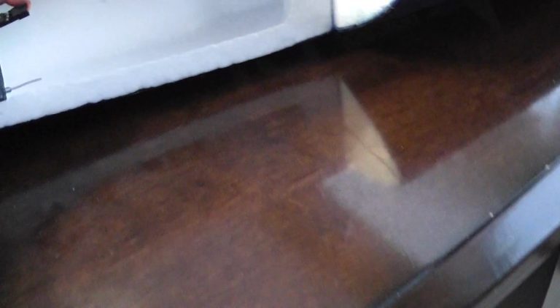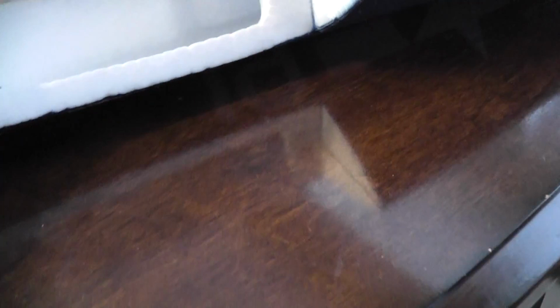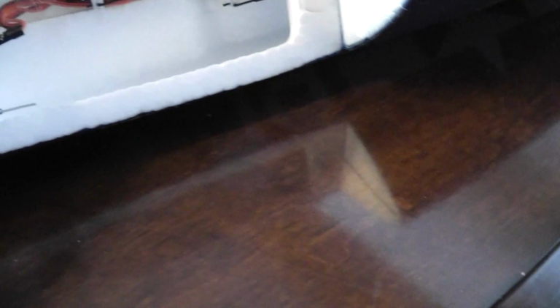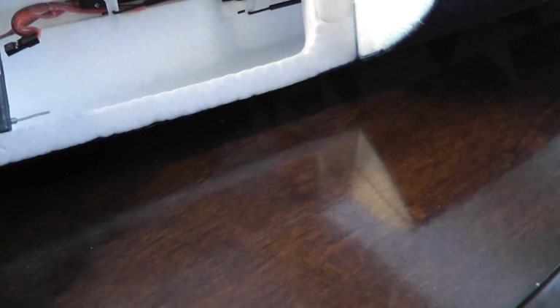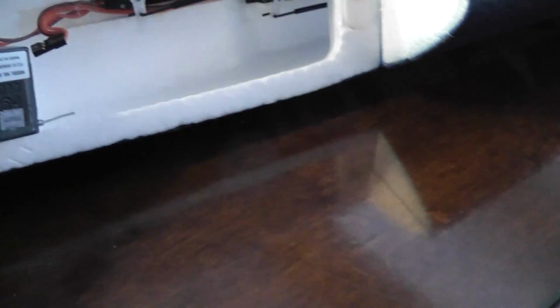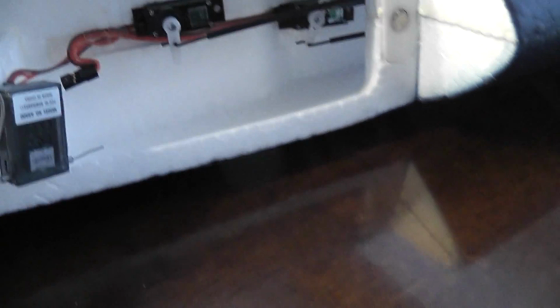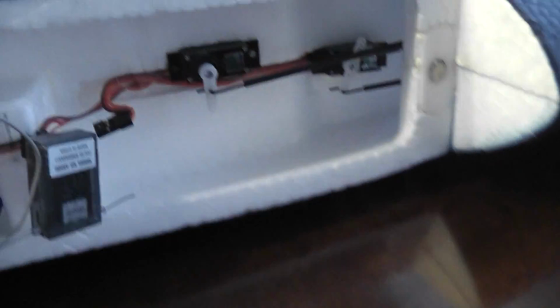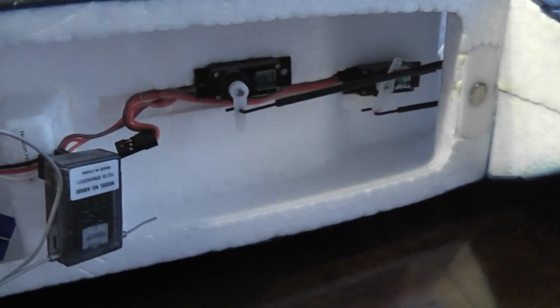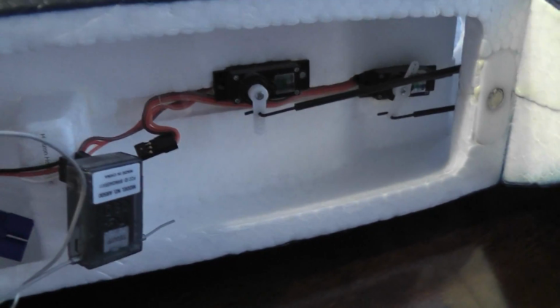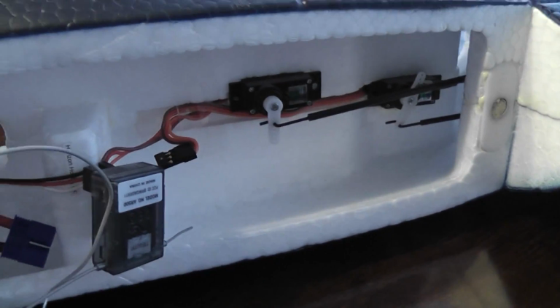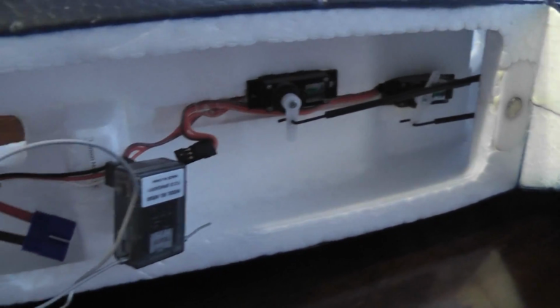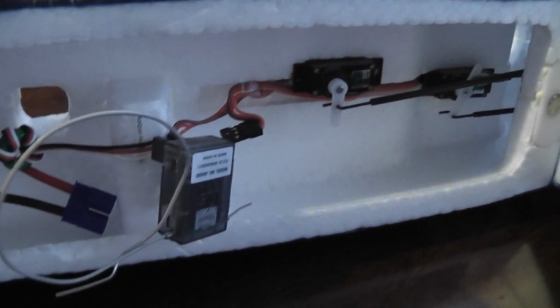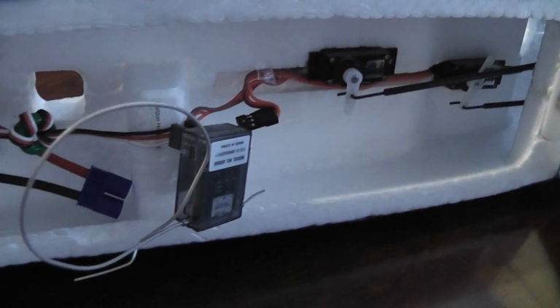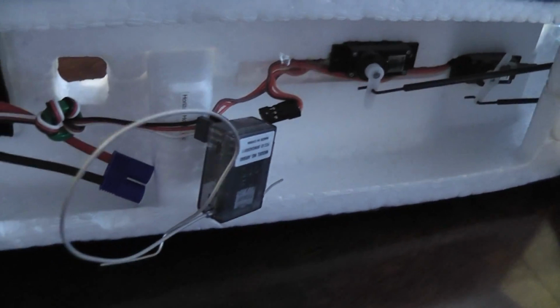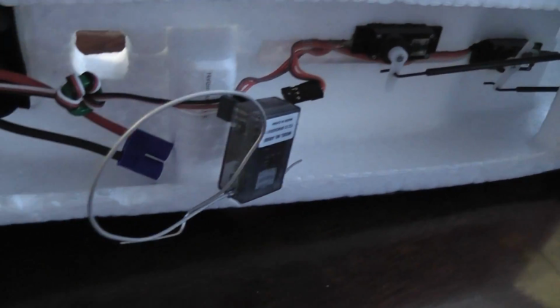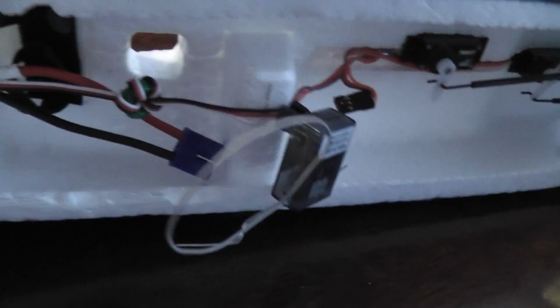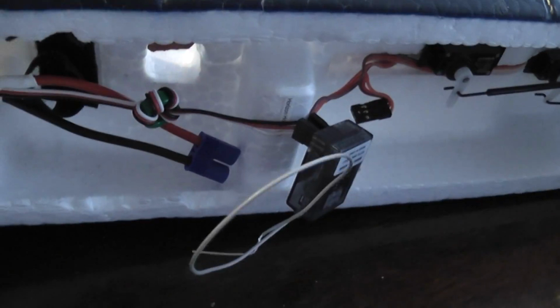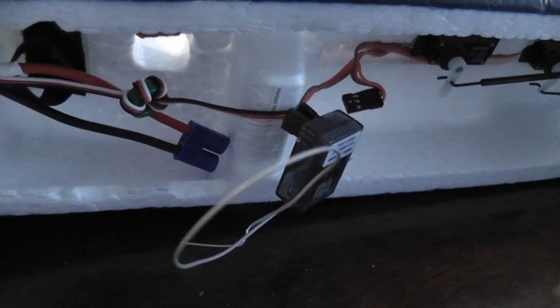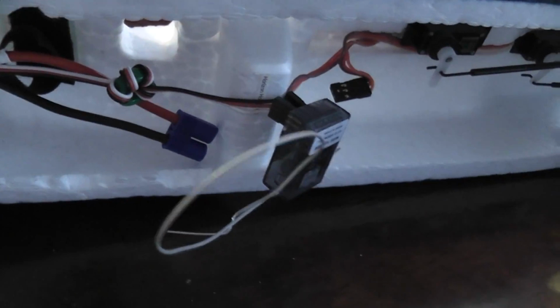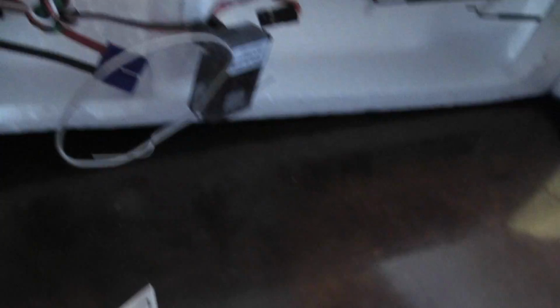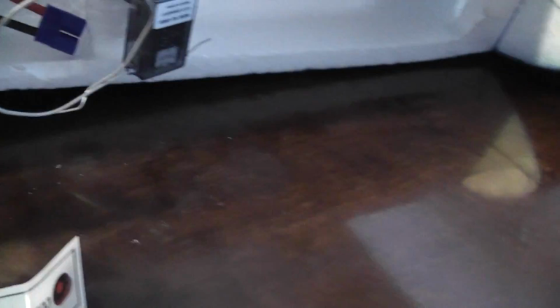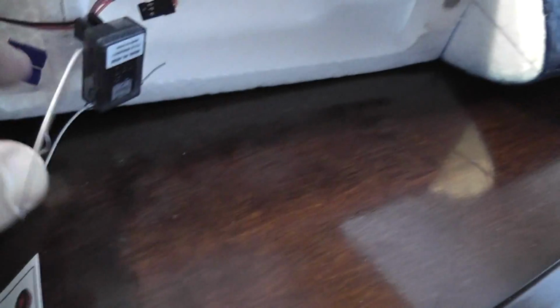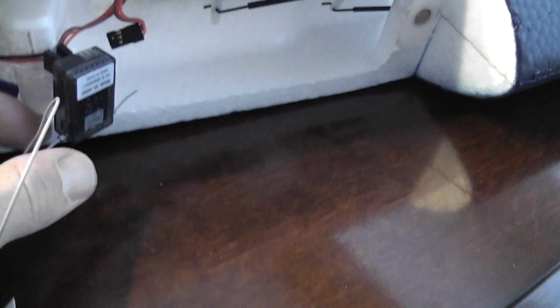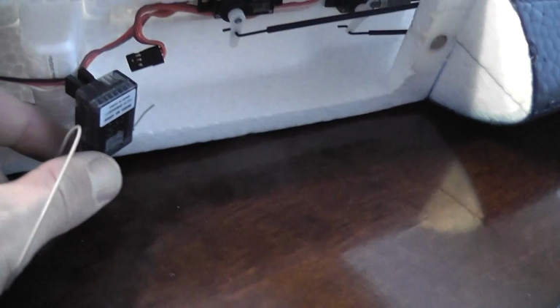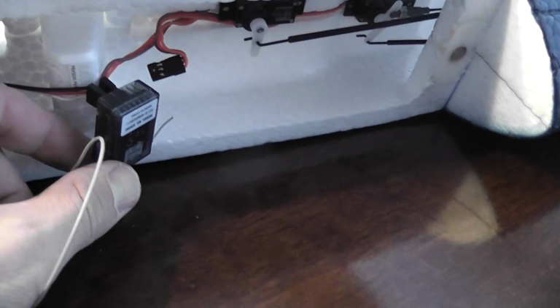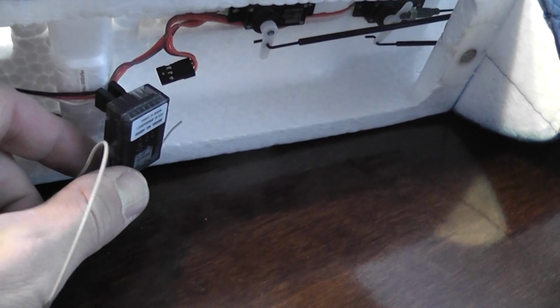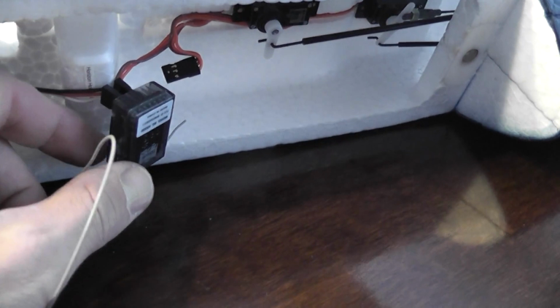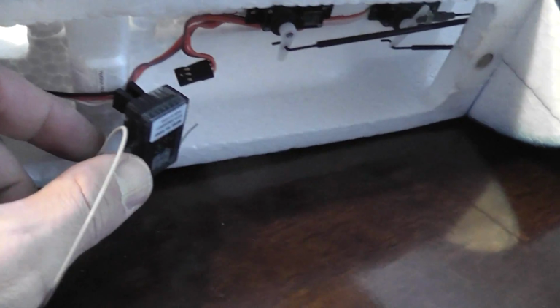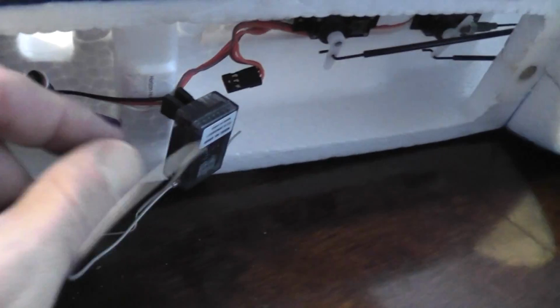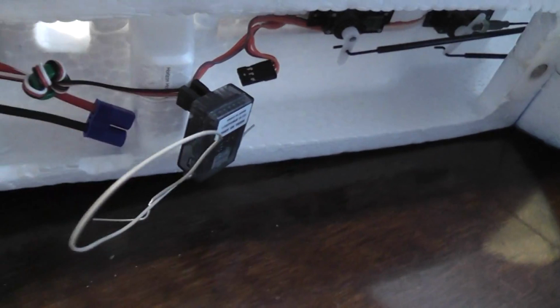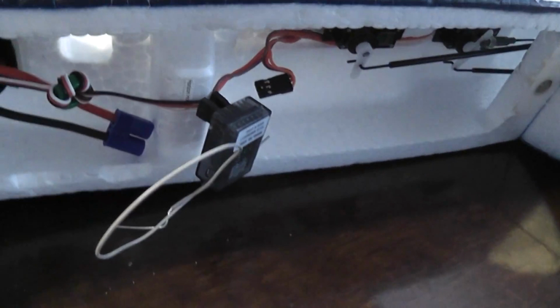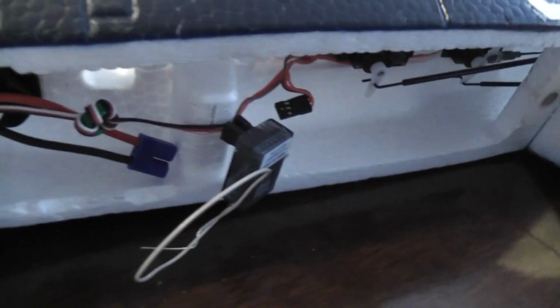Inside here I don't have to change anything. That's the AR-500 receiver.